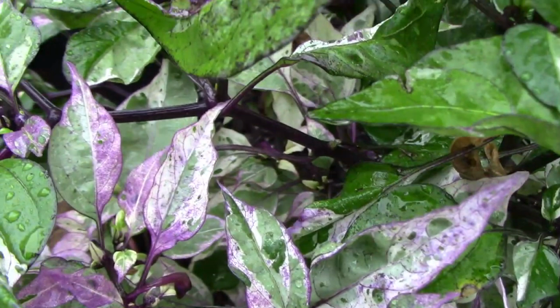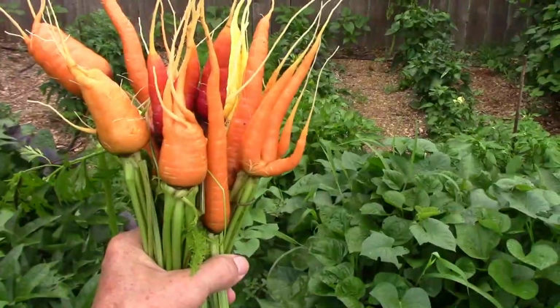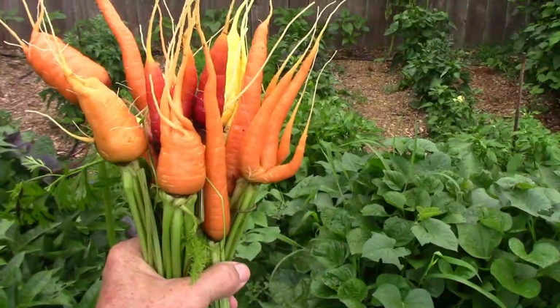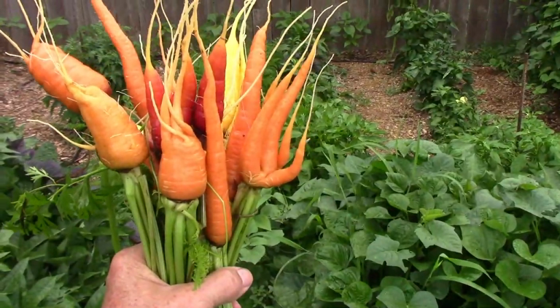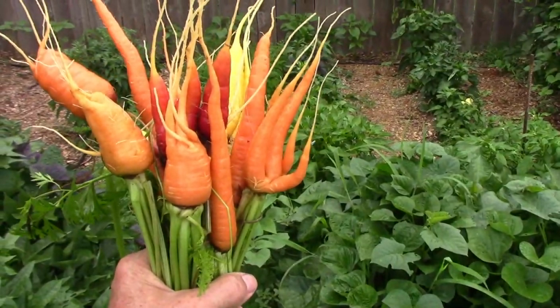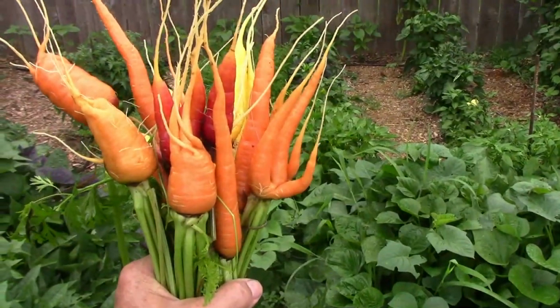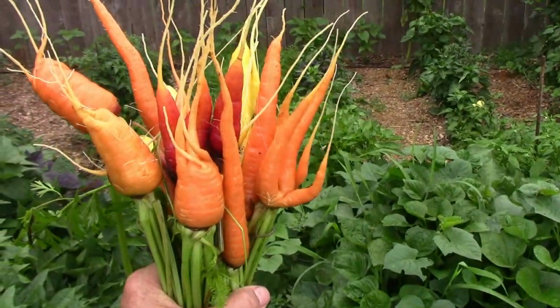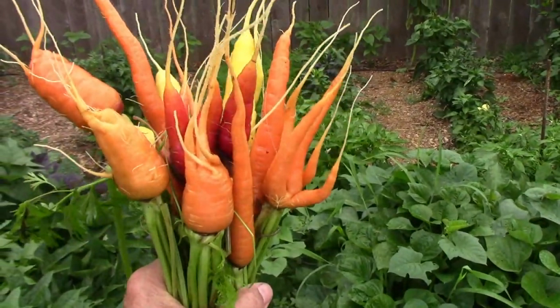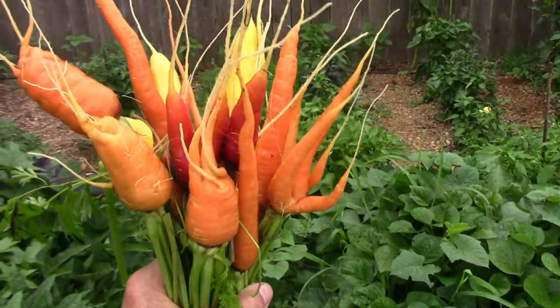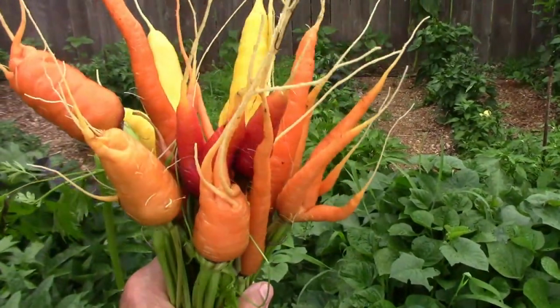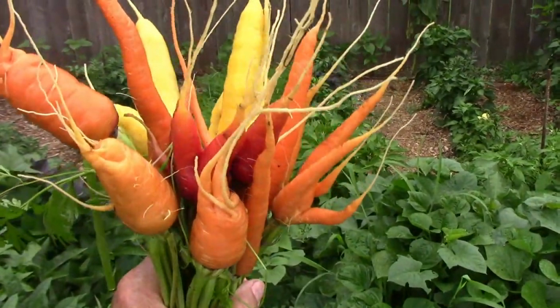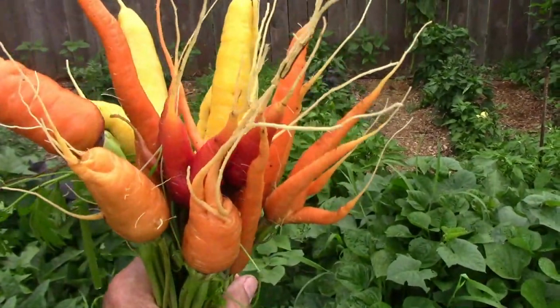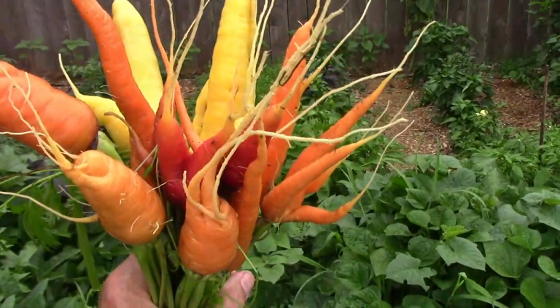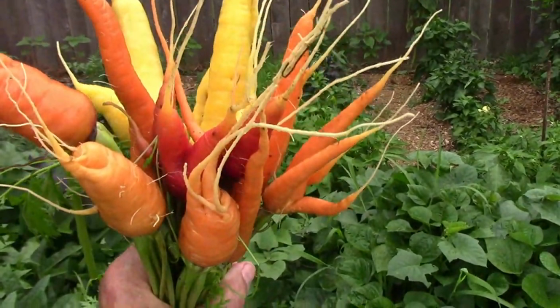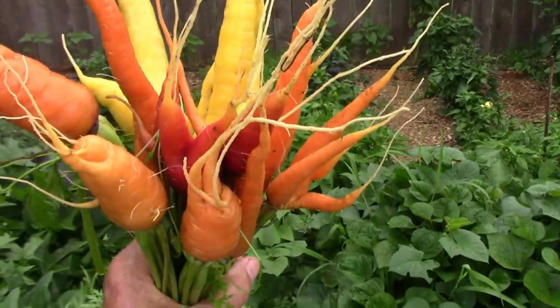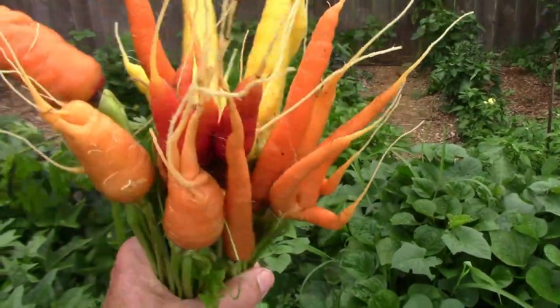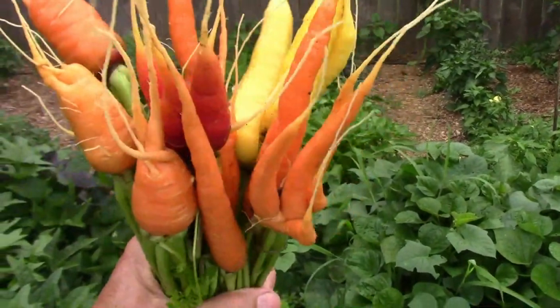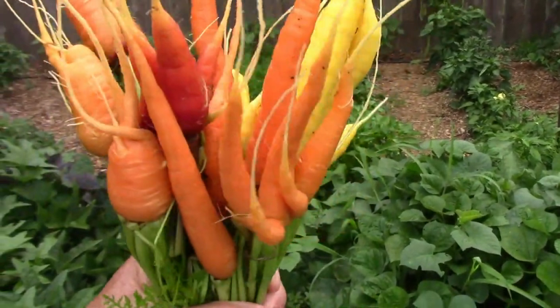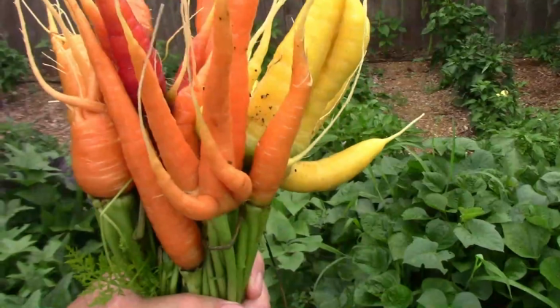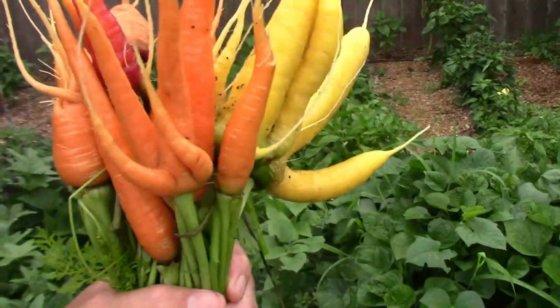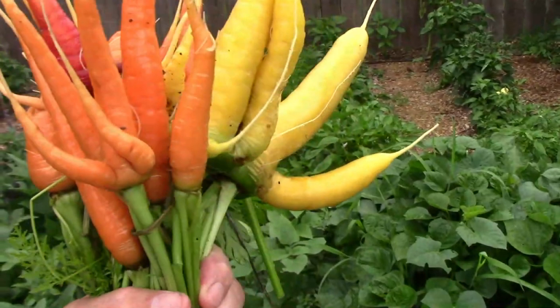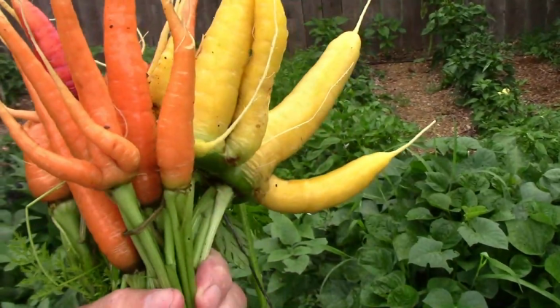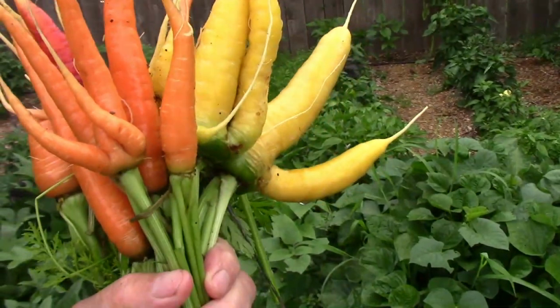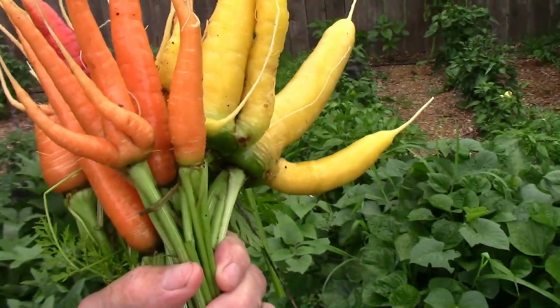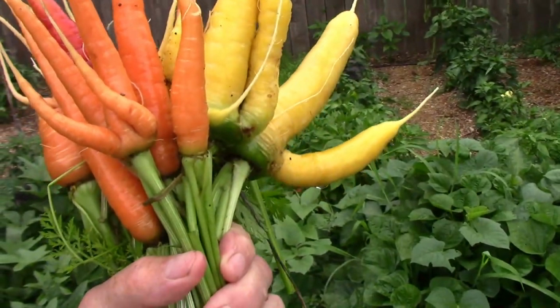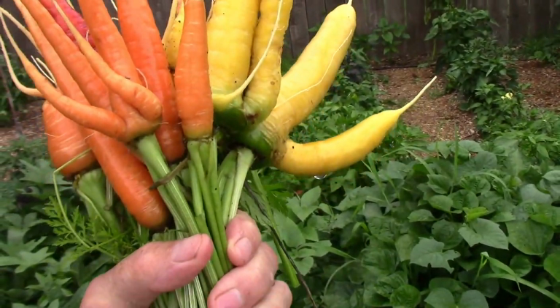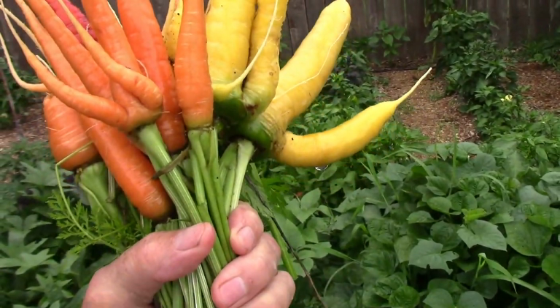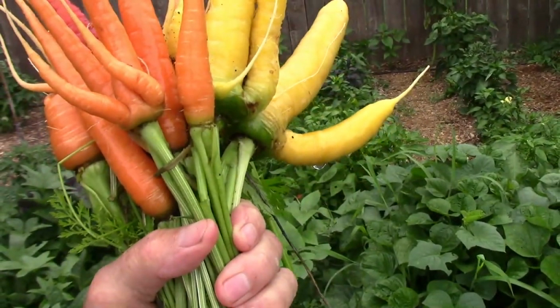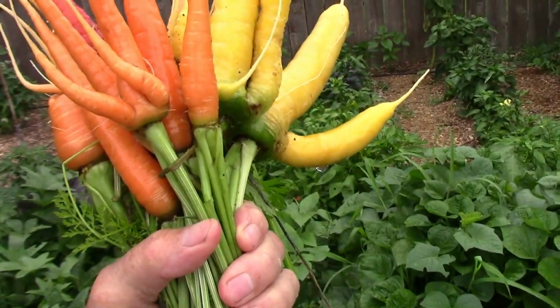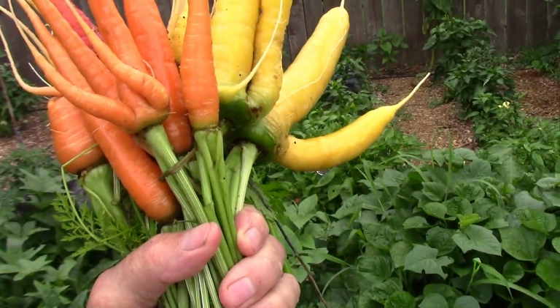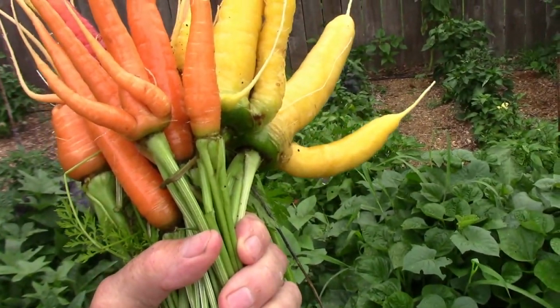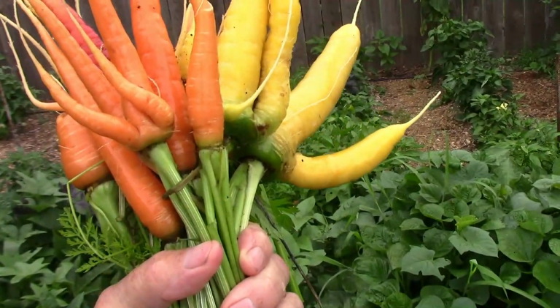I pulled some more of the carrots and as you can see they're getting larger, especially that golden colored one.